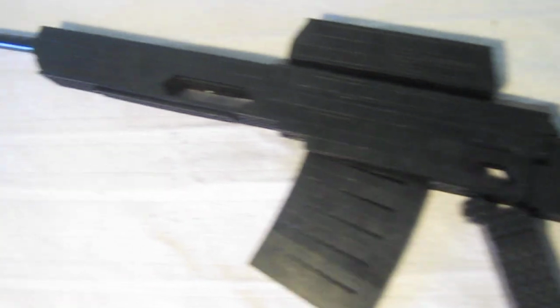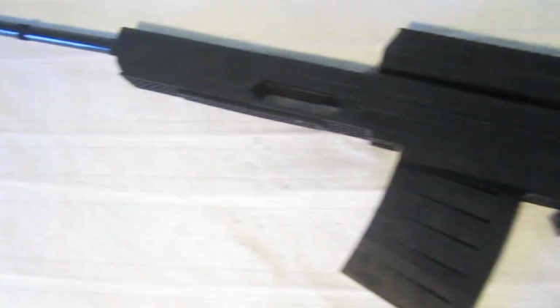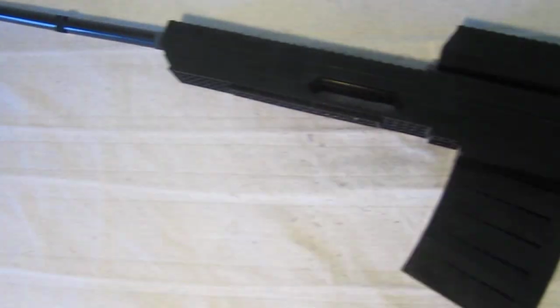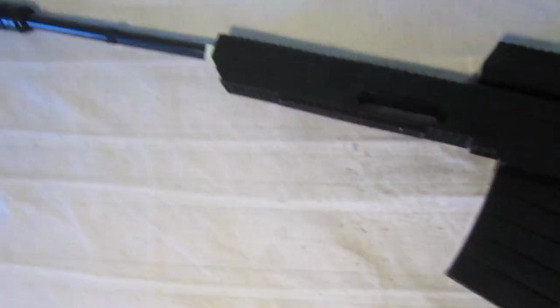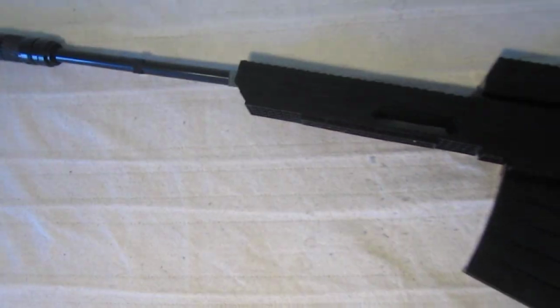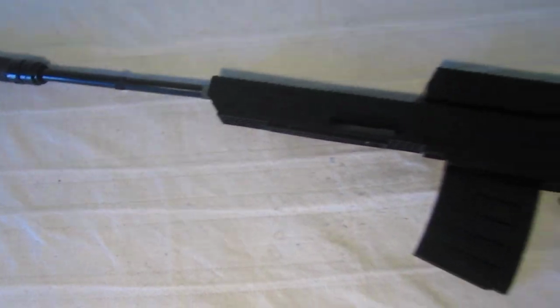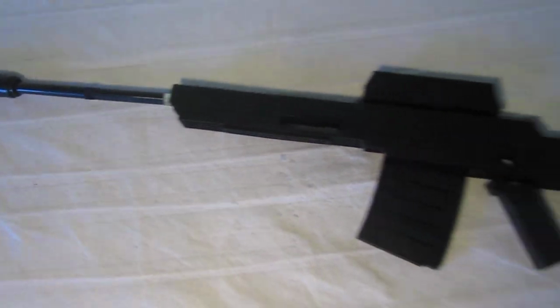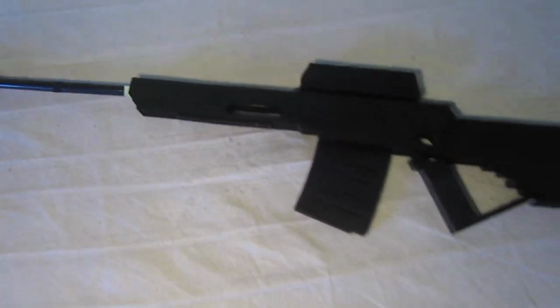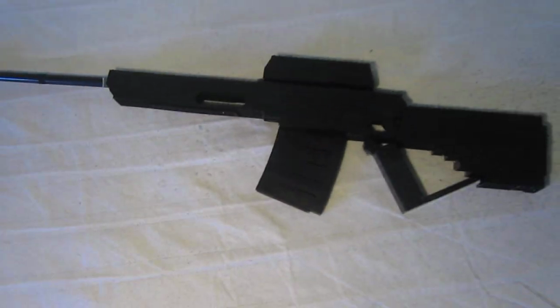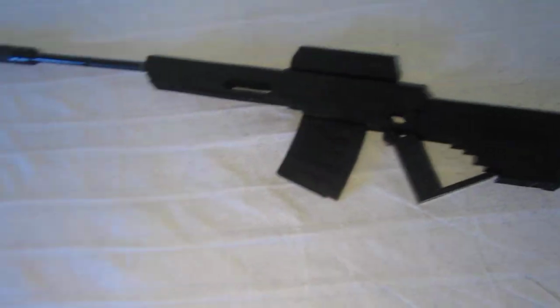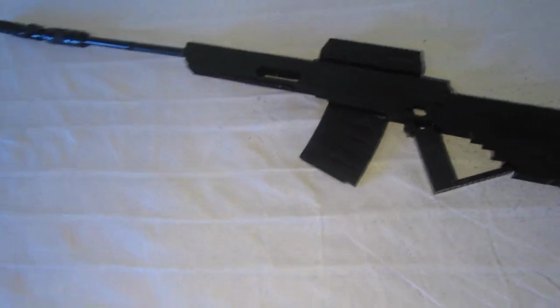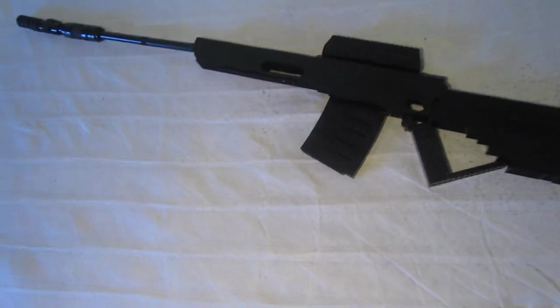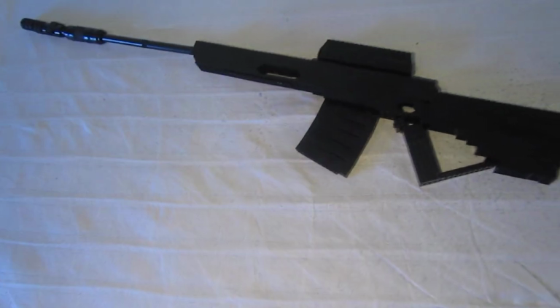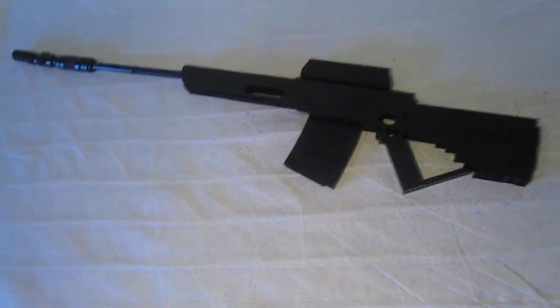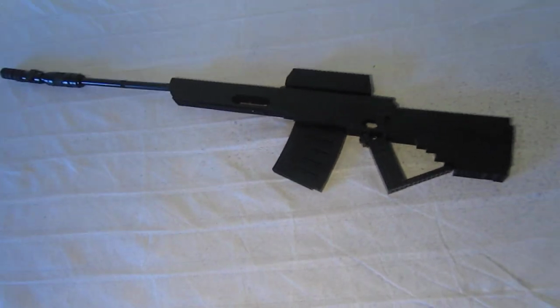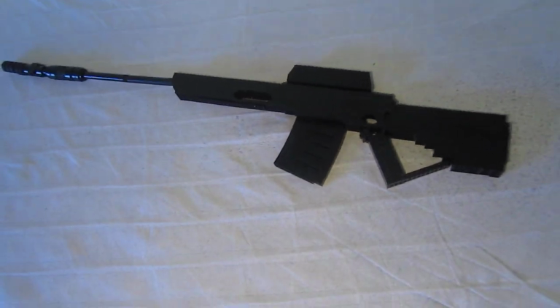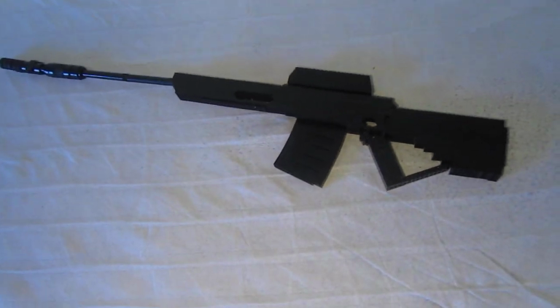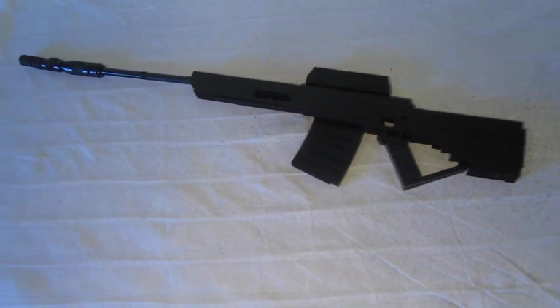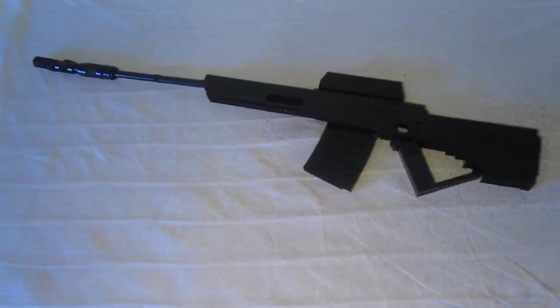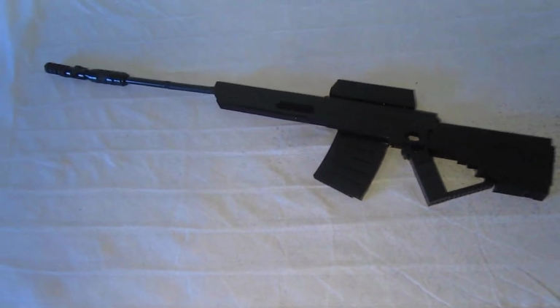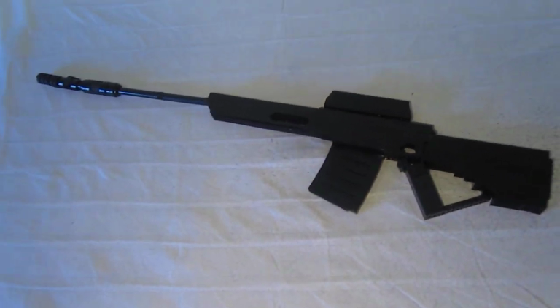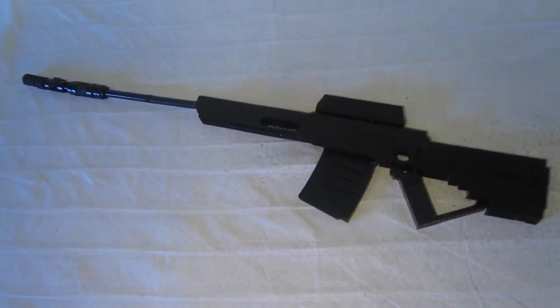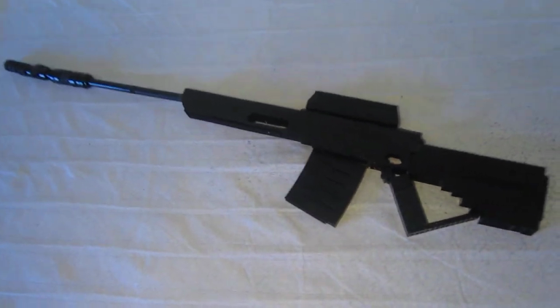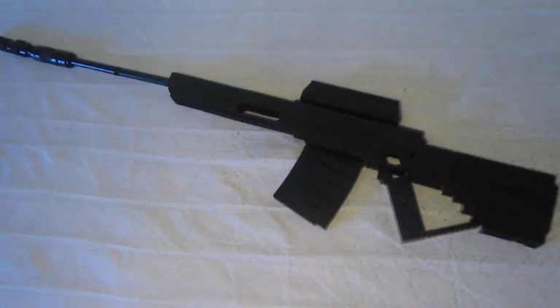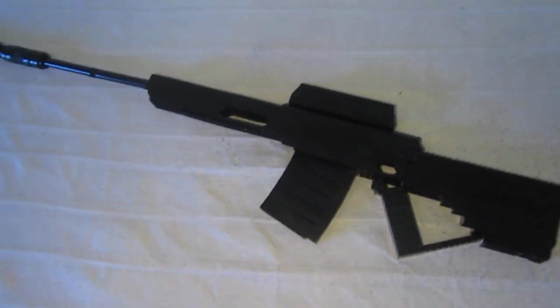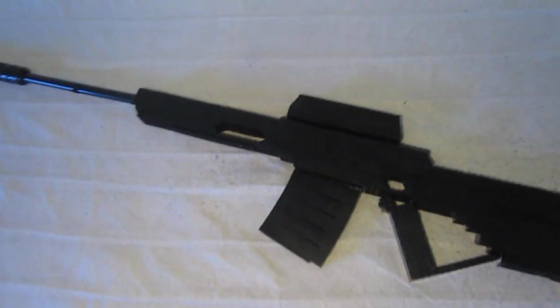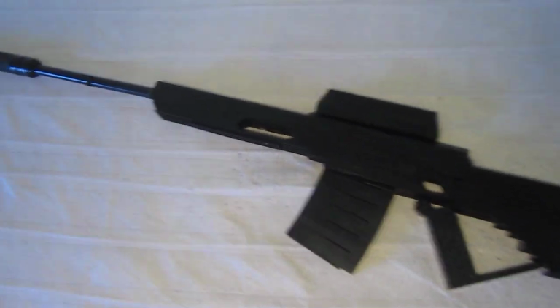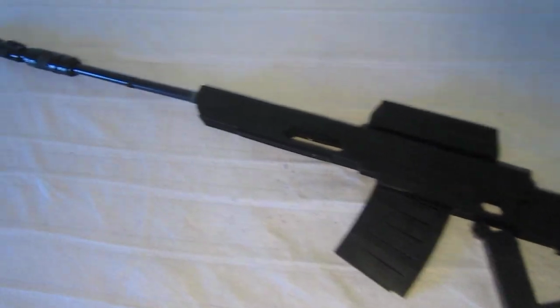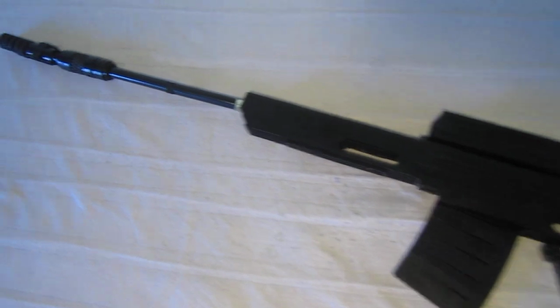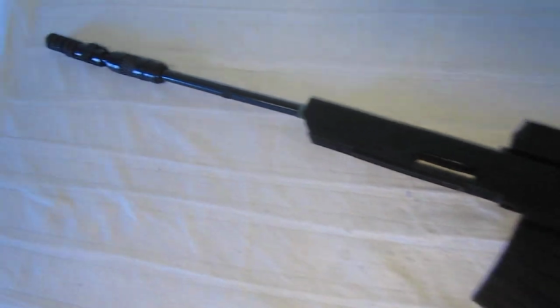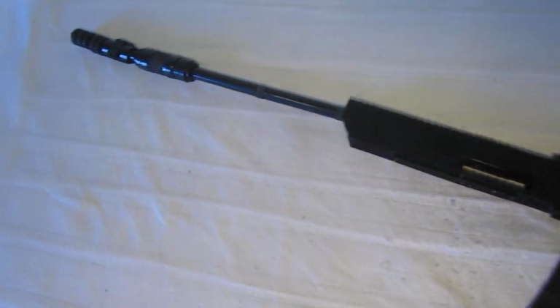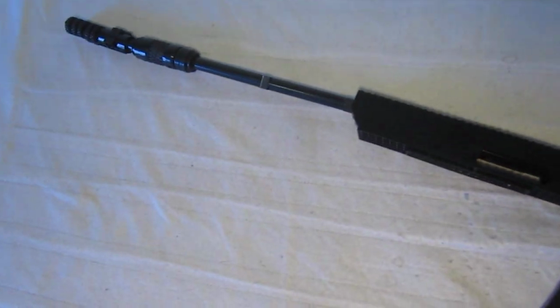Here it is, the Scavenger Sniper from Call of the Dead, it's a sweet weapon.